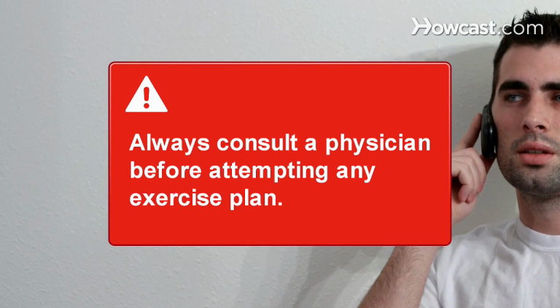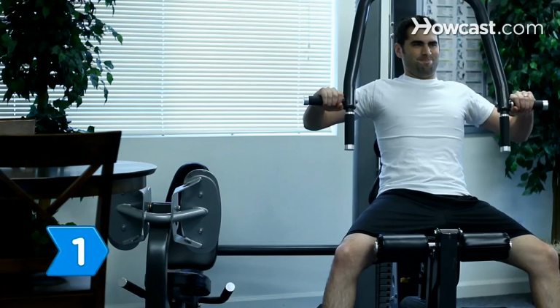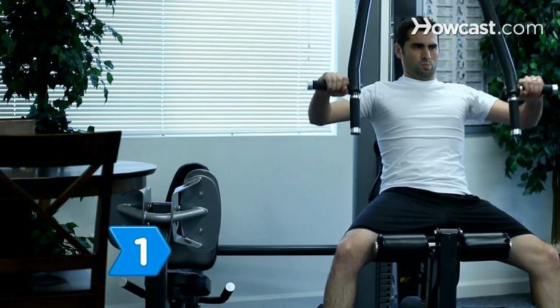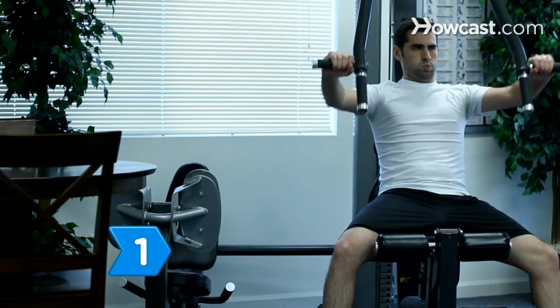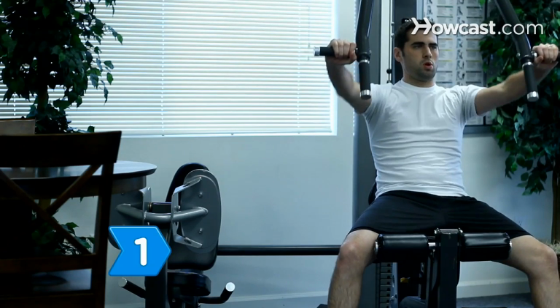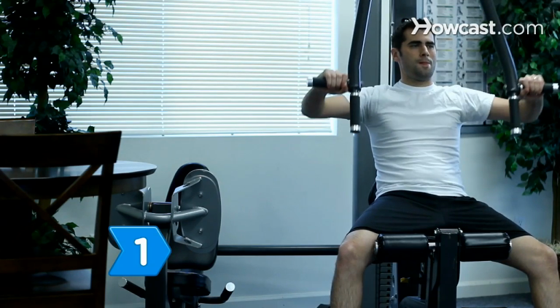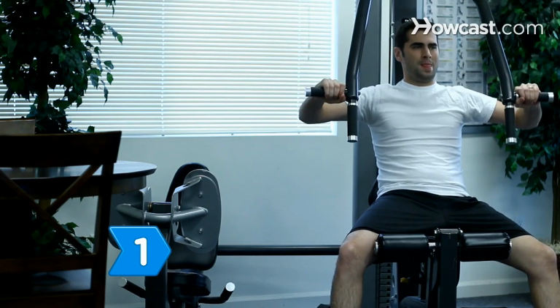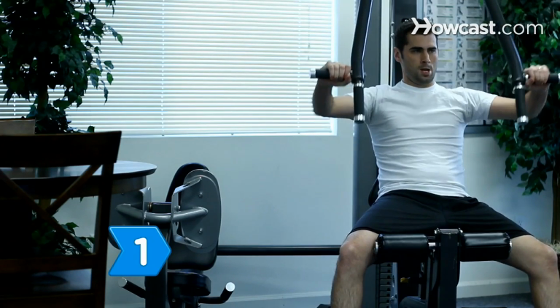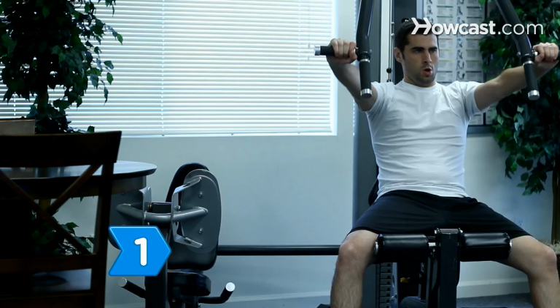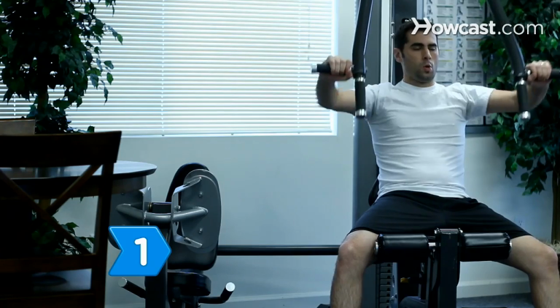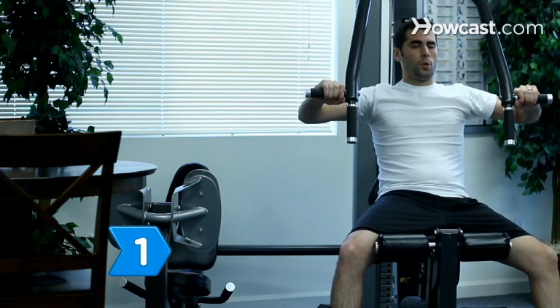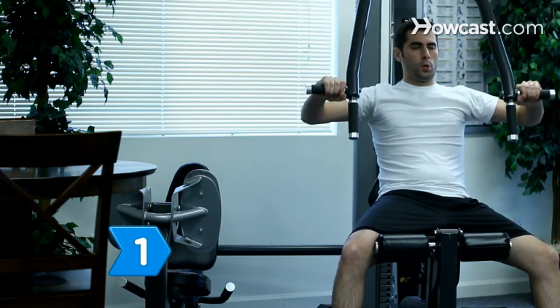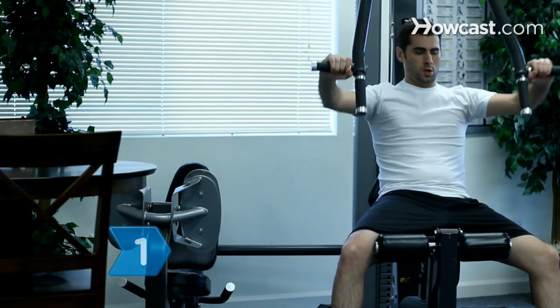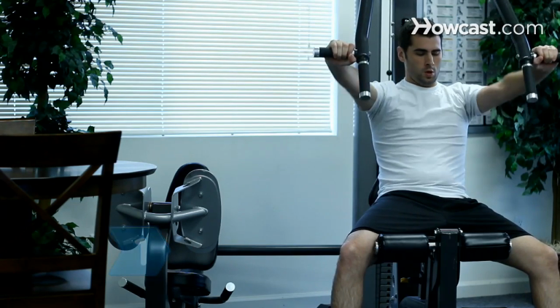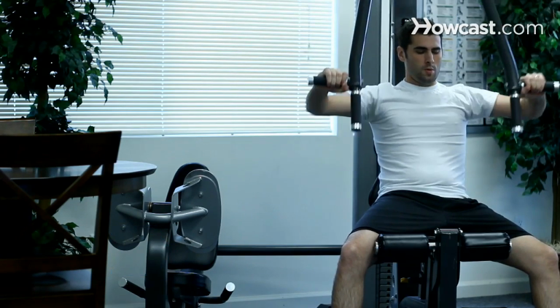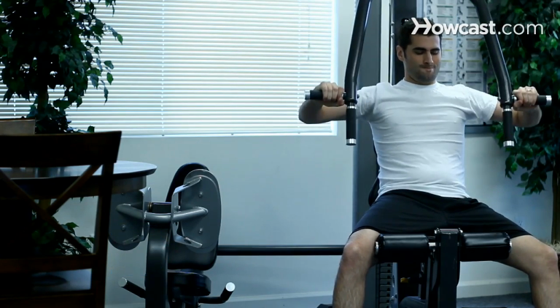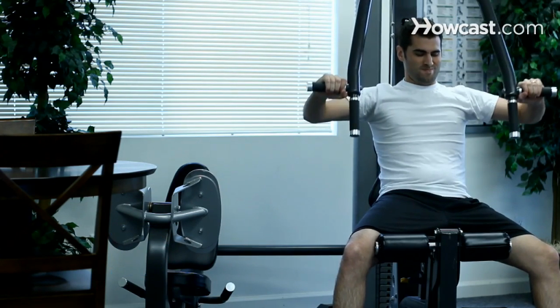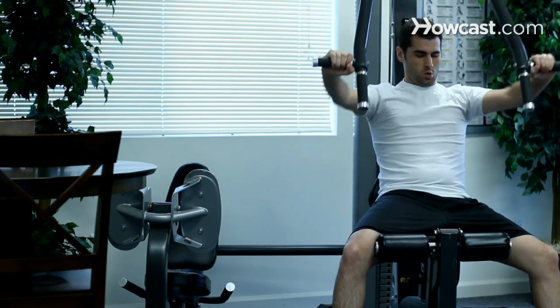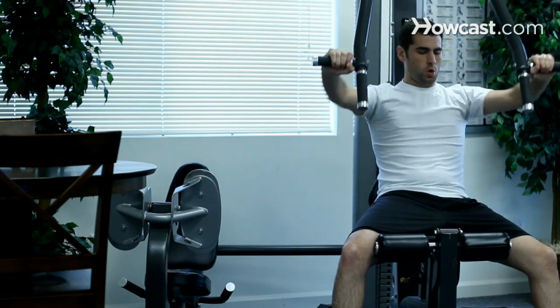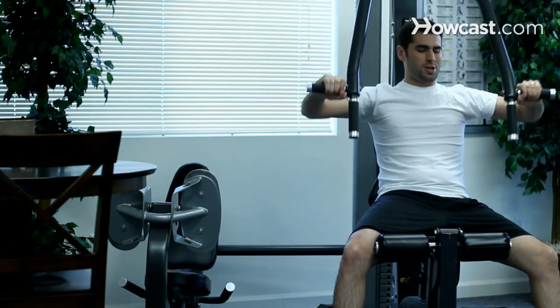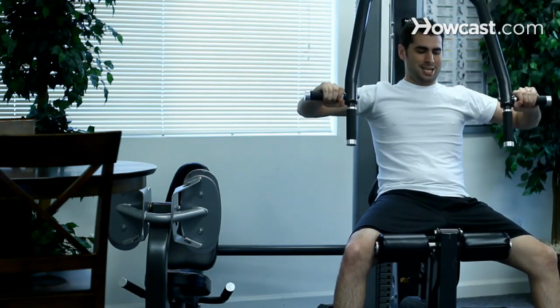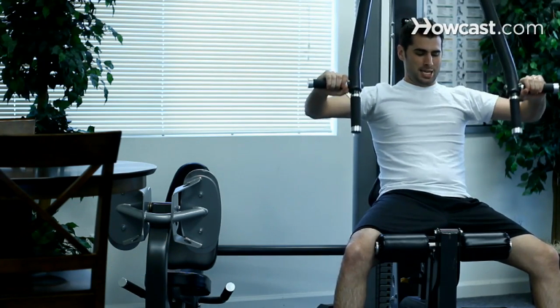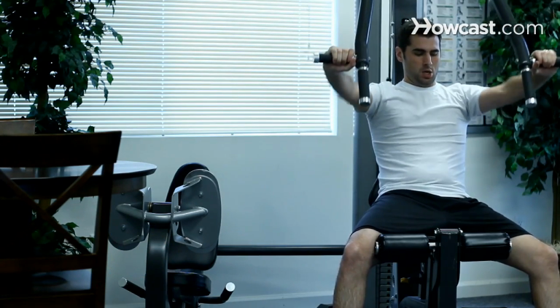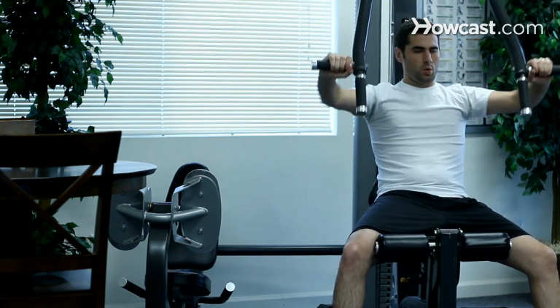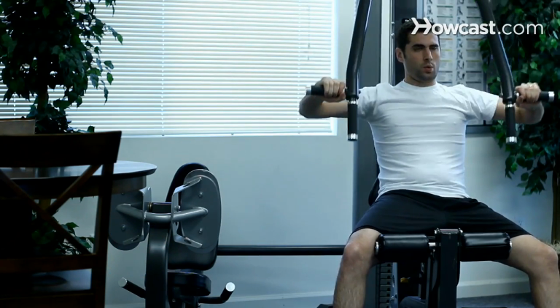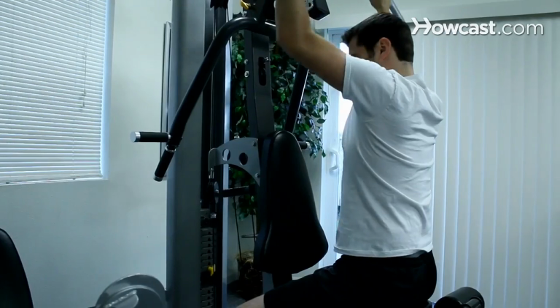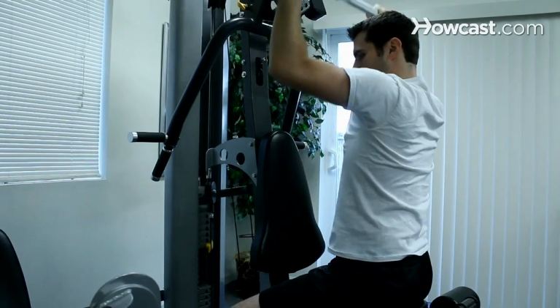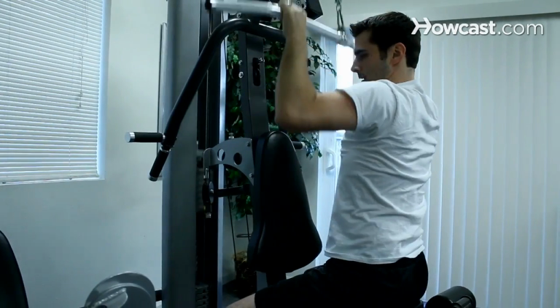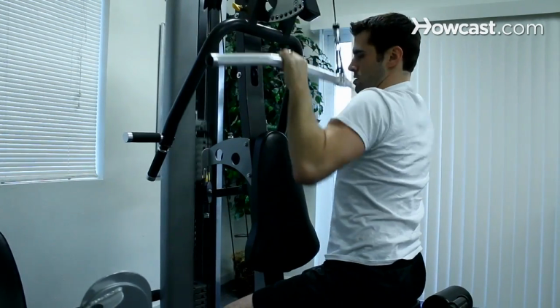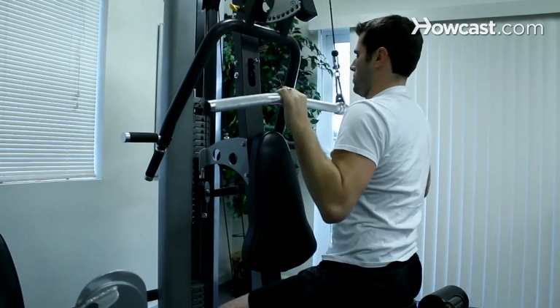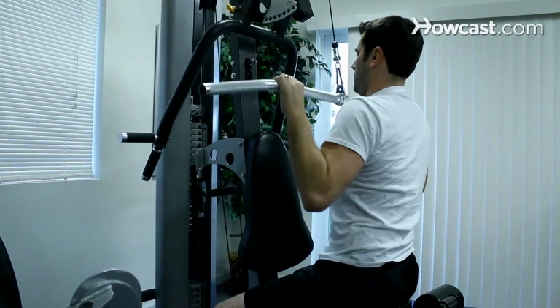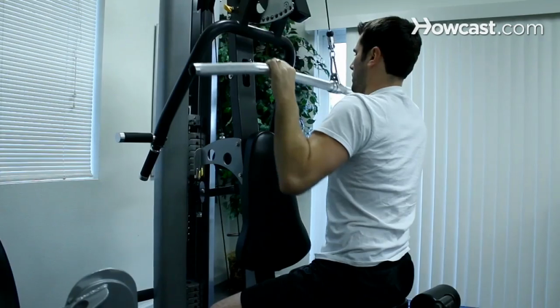Step 1. Do weightlifting exercises that isolate and target one specific muscle at a time, such as bicep curls.